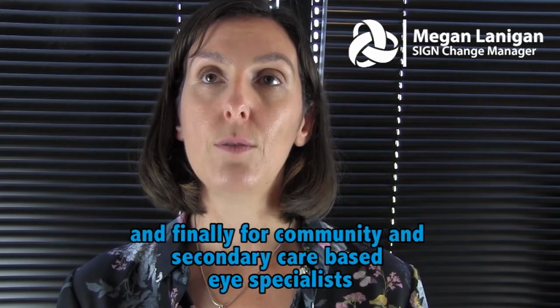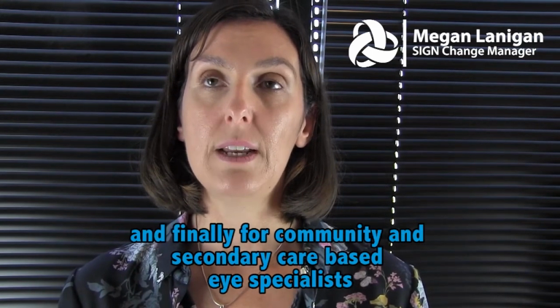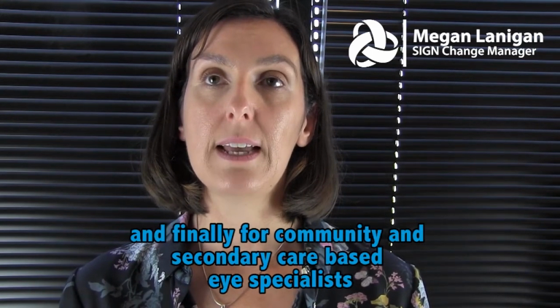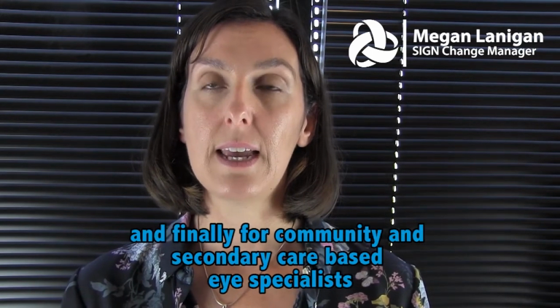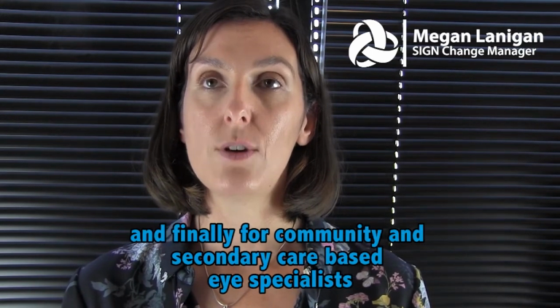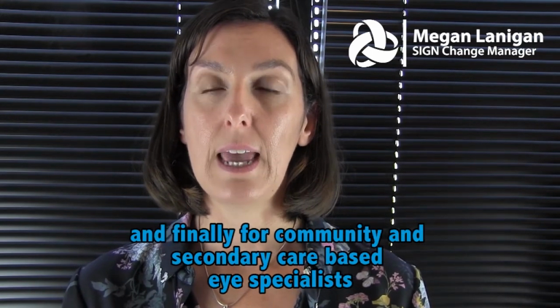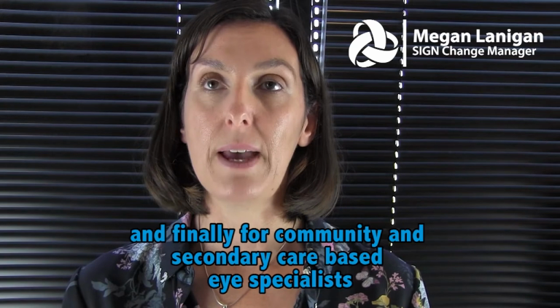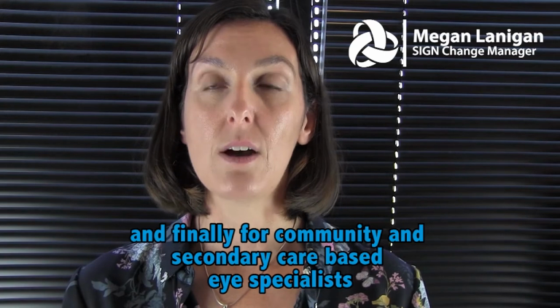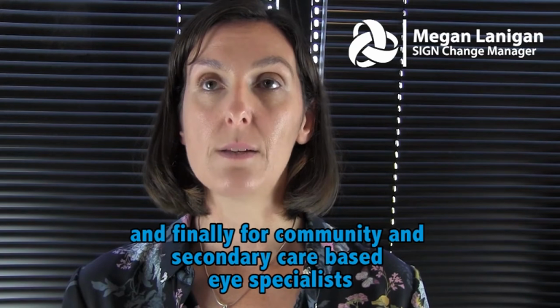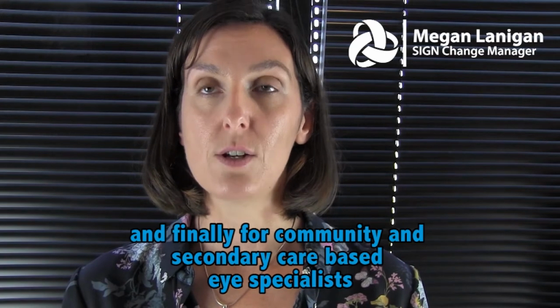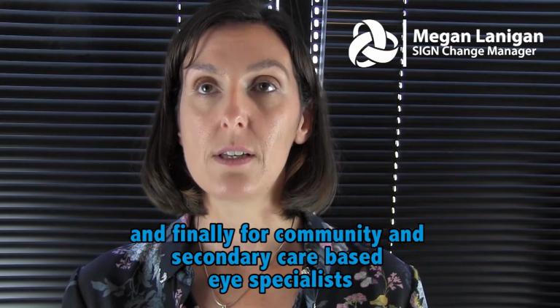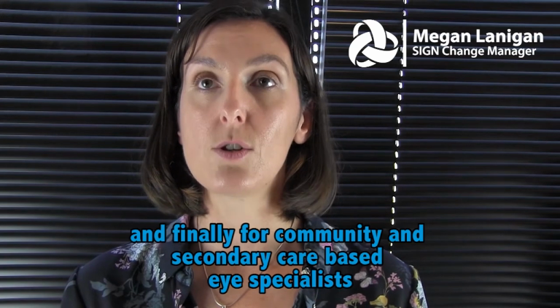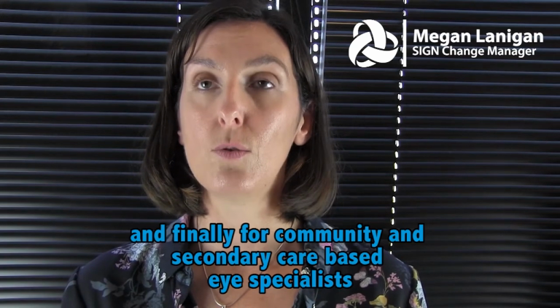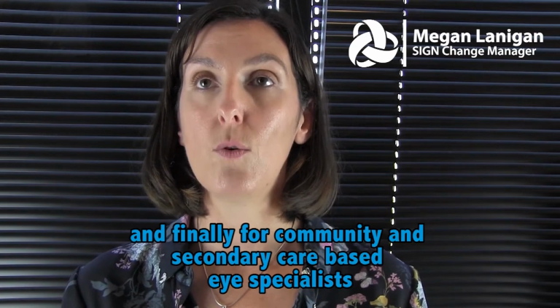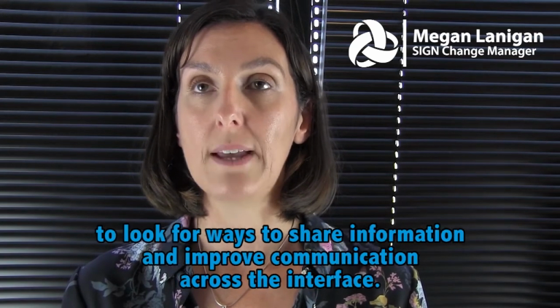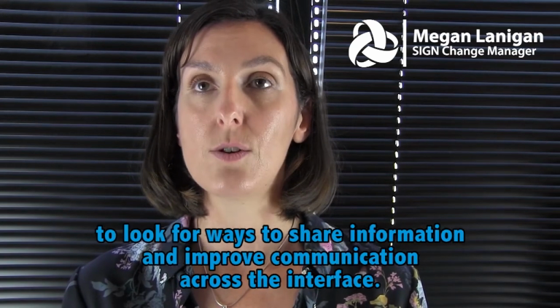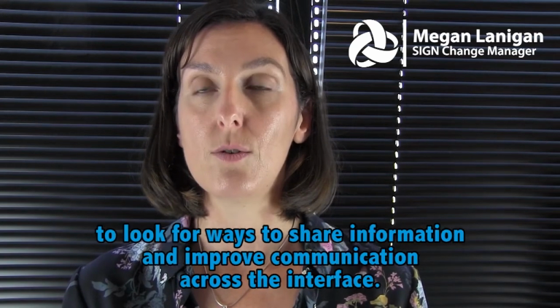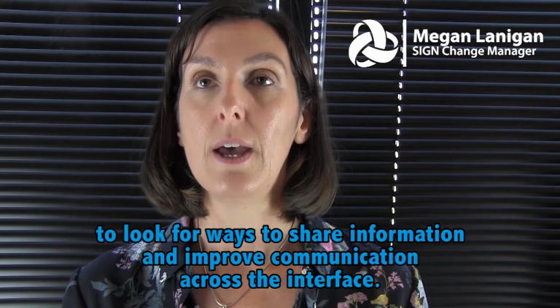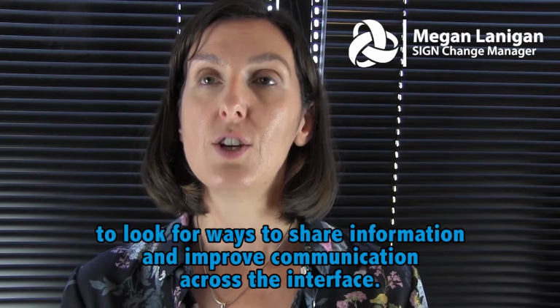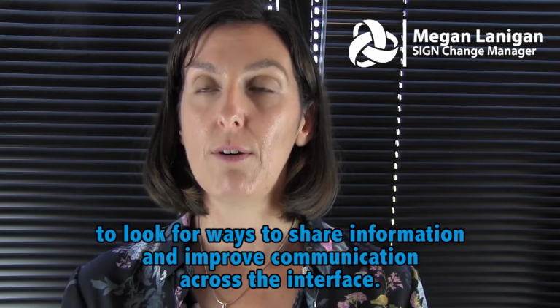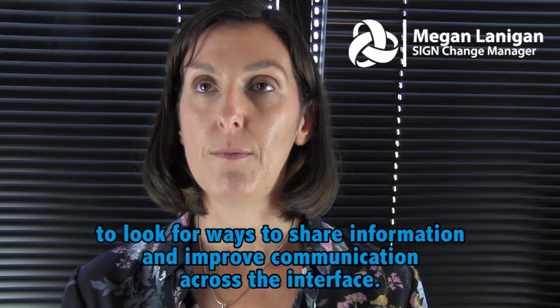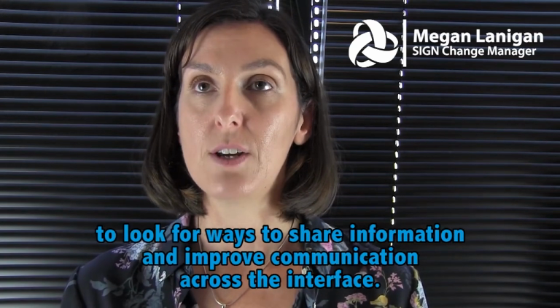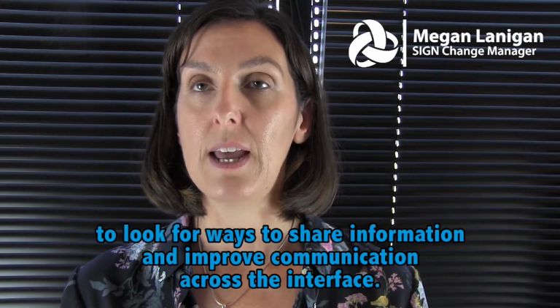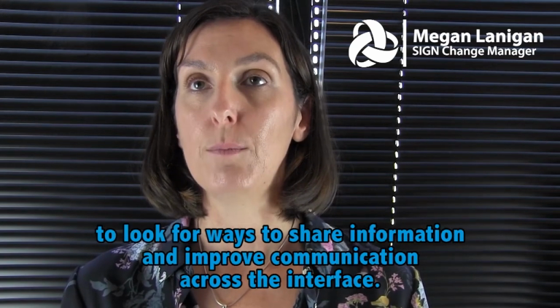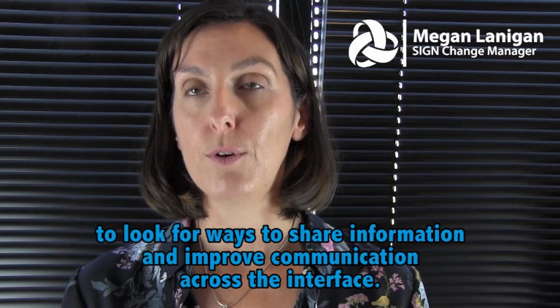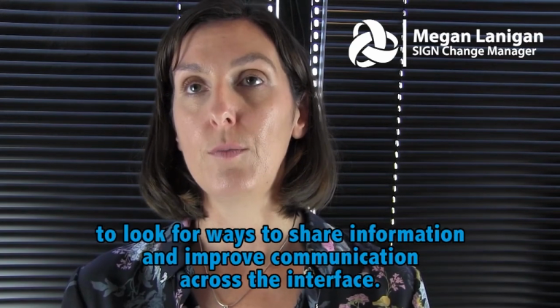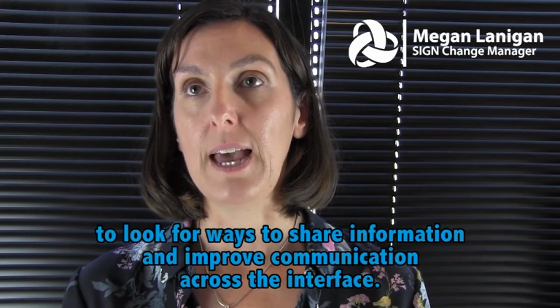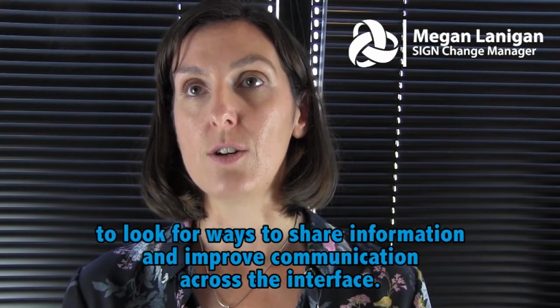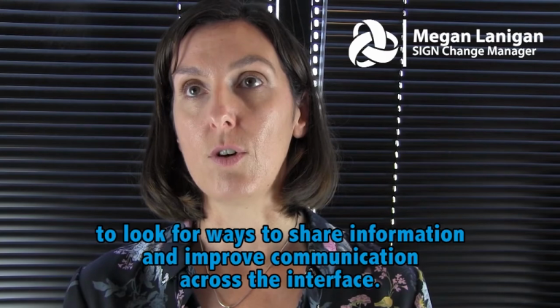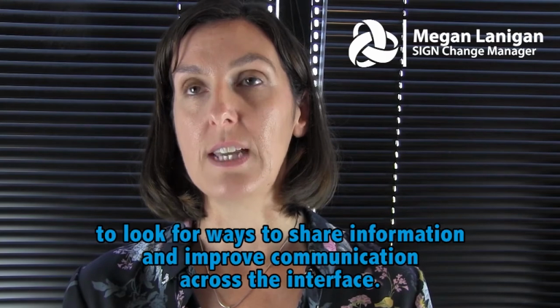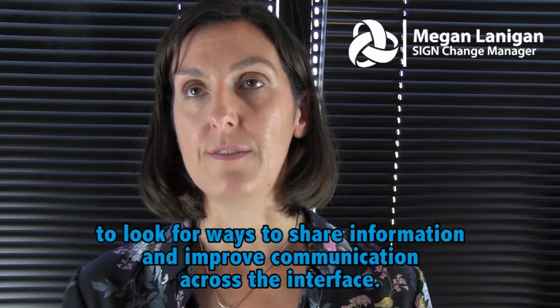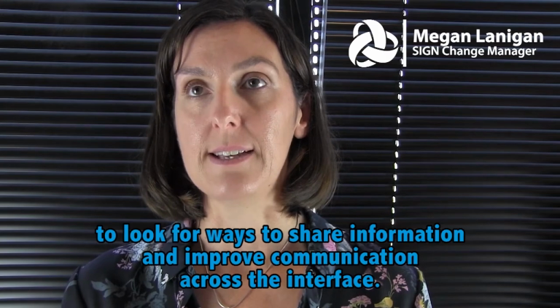Finally, for community and secondary care based eye specialists to look for ways to share information and improve communication across the interface.